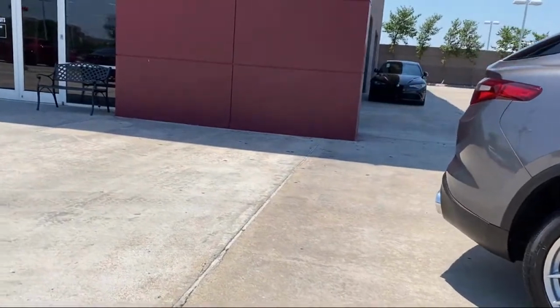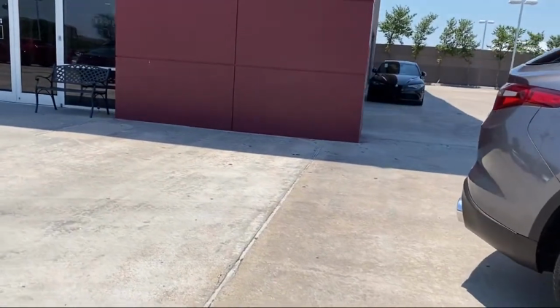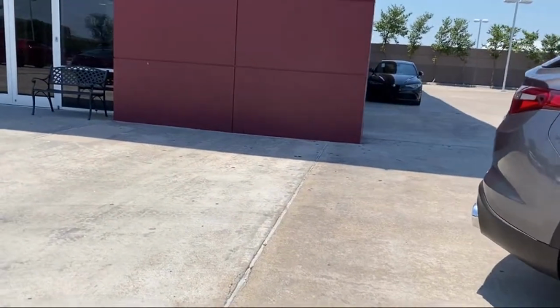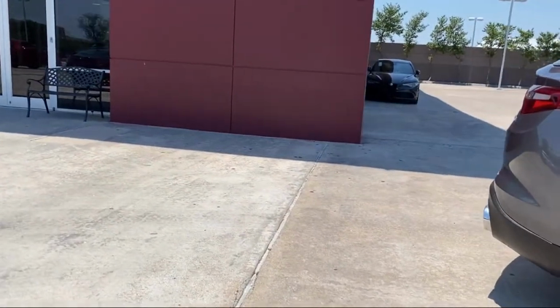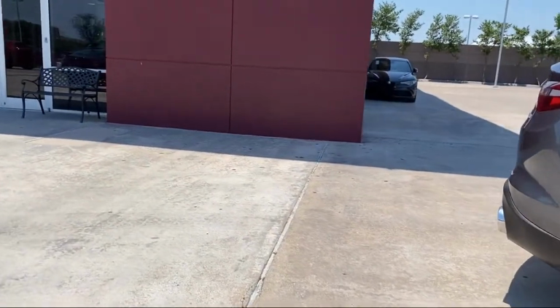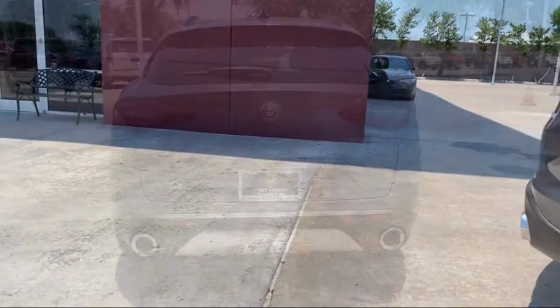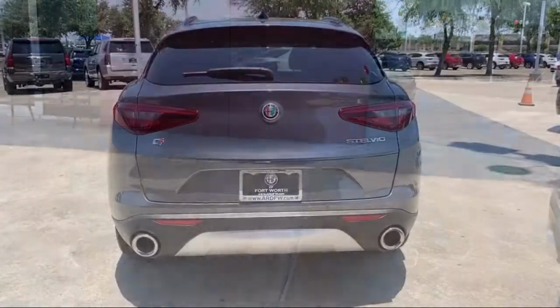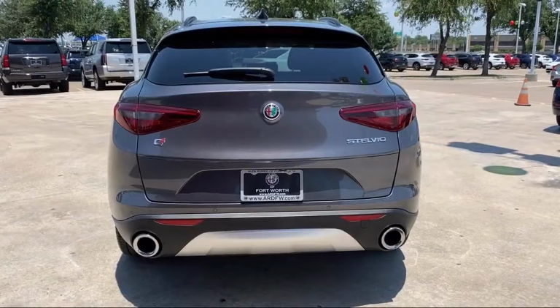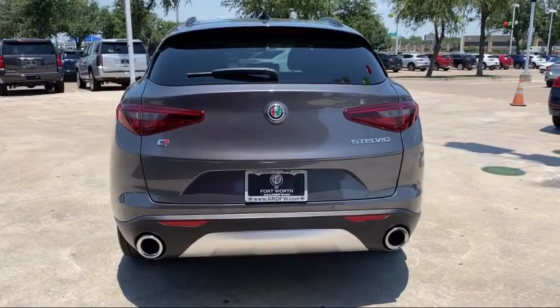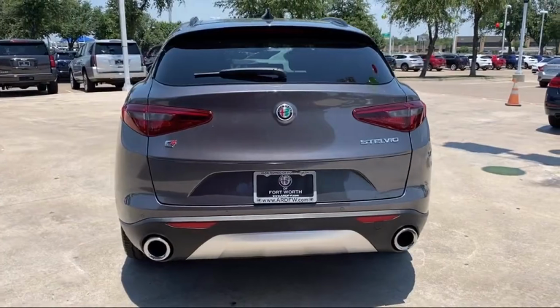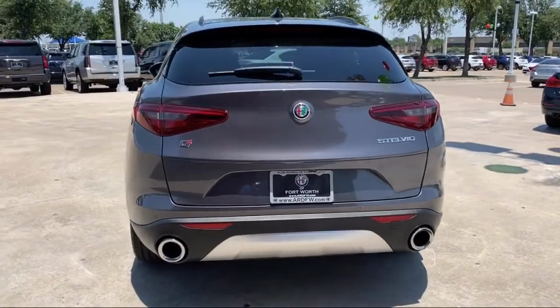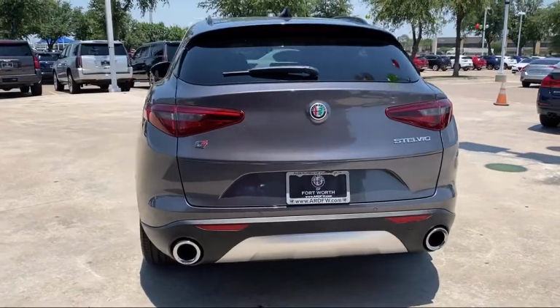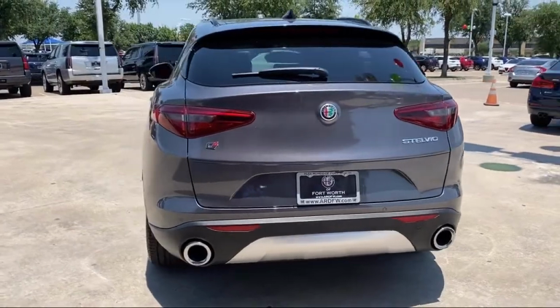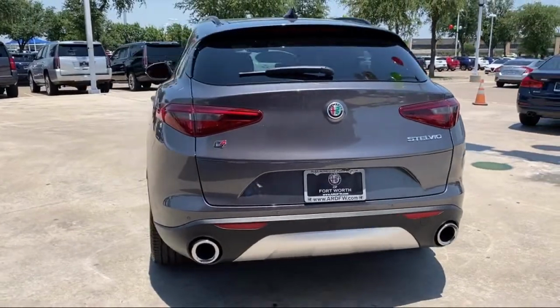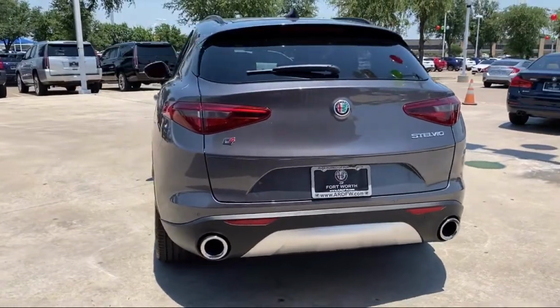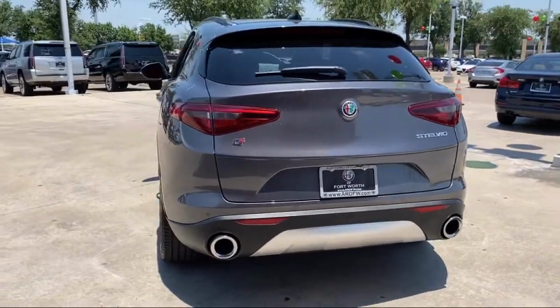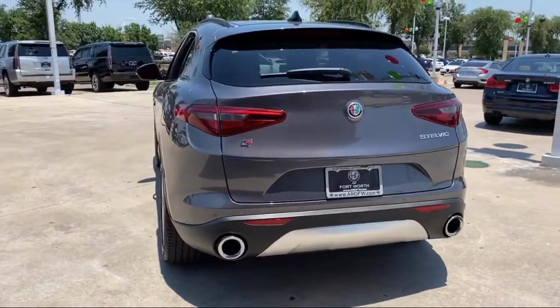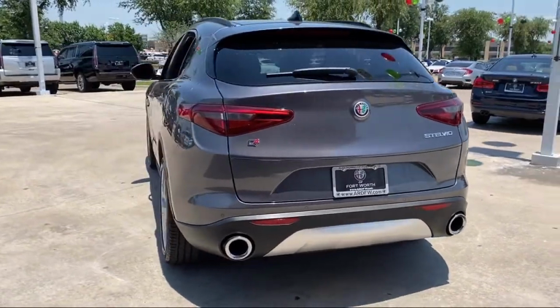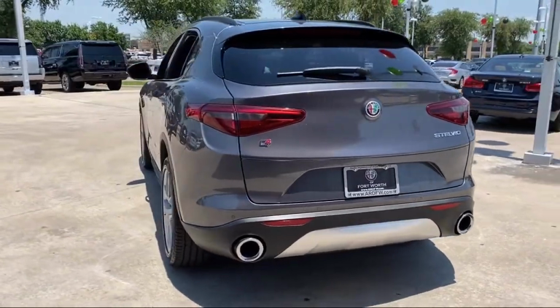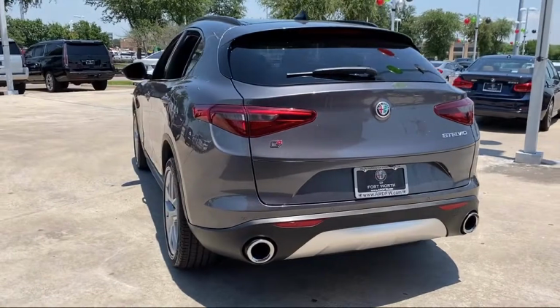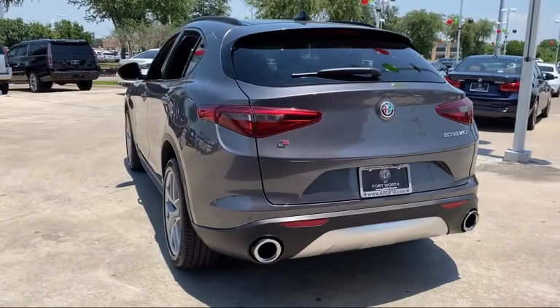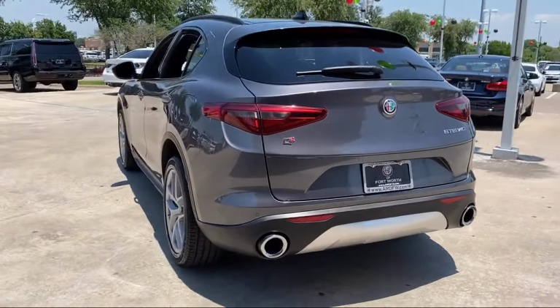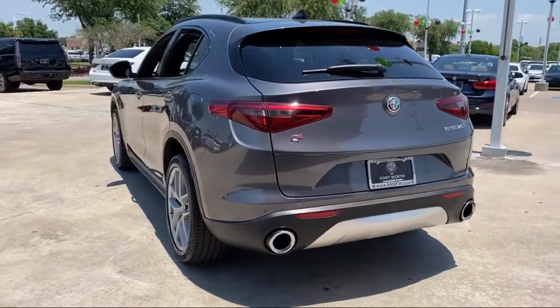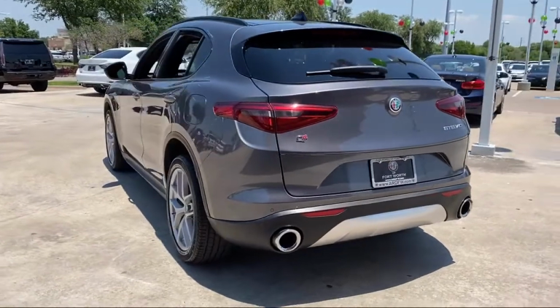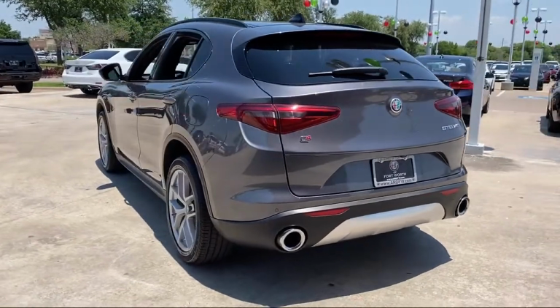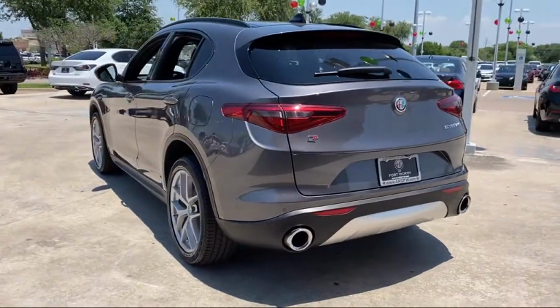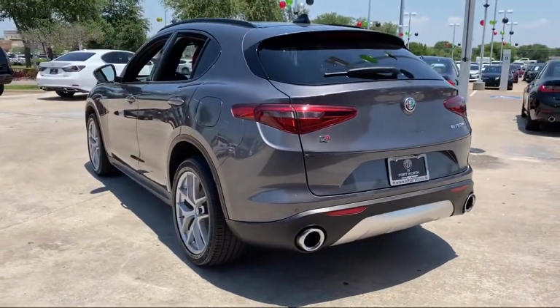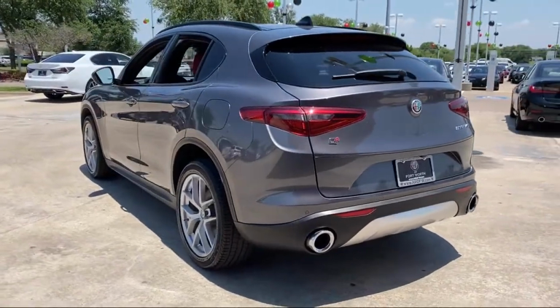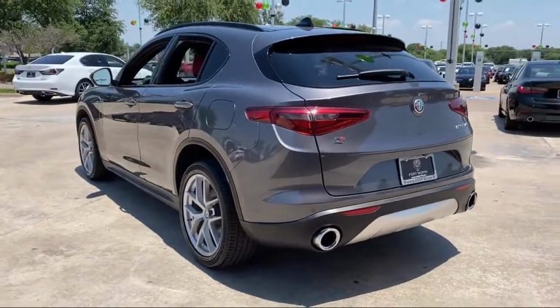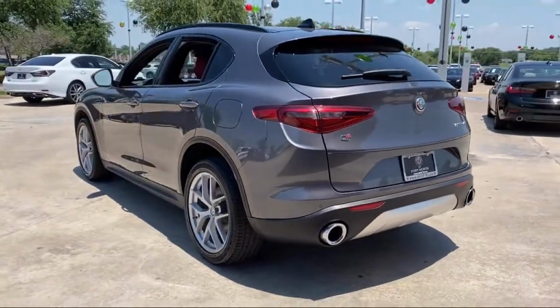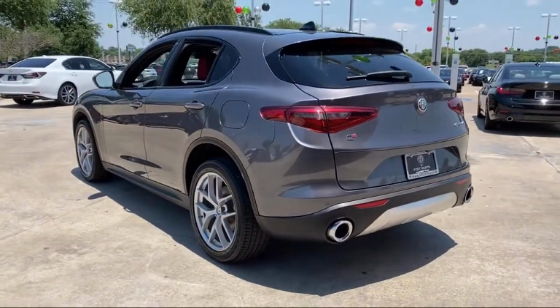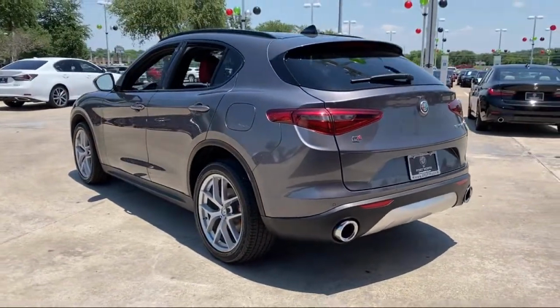It also features a tire pressure monitoring system, split fold-down rear seat, heated door mirrors, roof rack, and has less than 35,000 miles on the odometer.